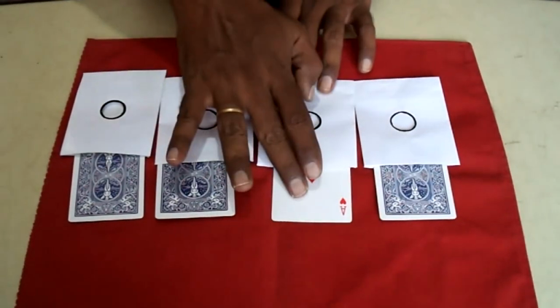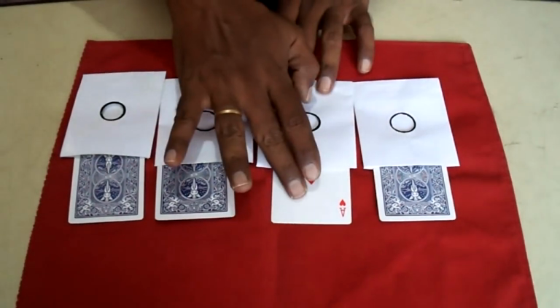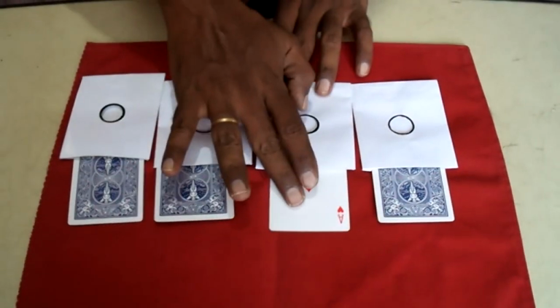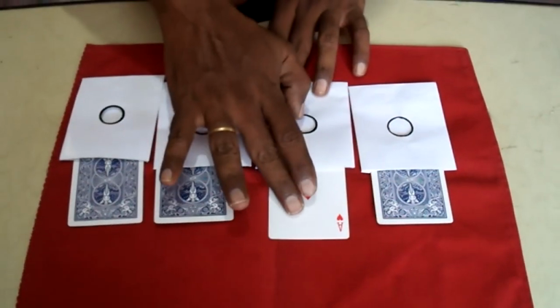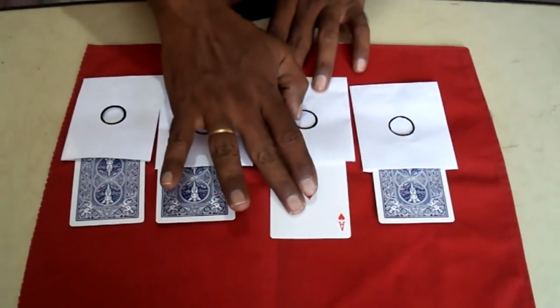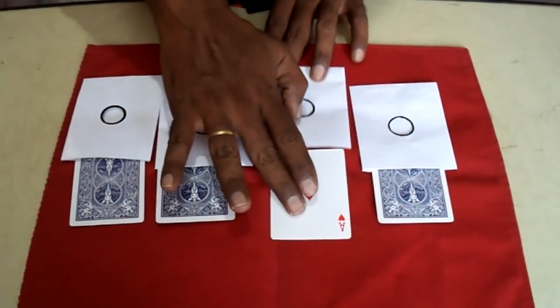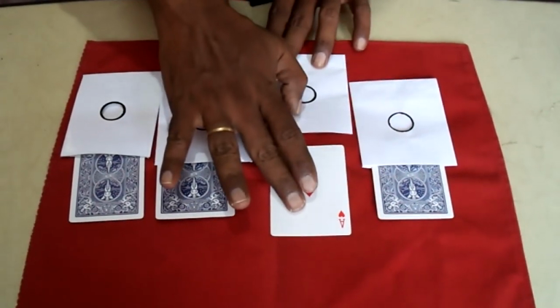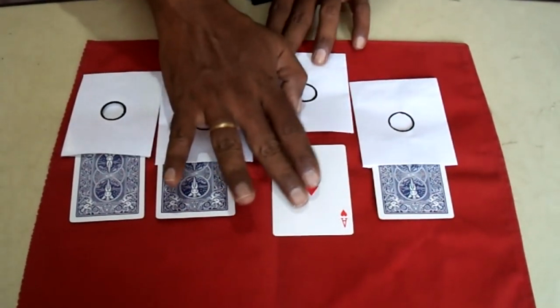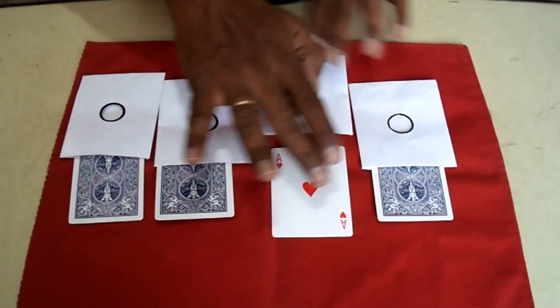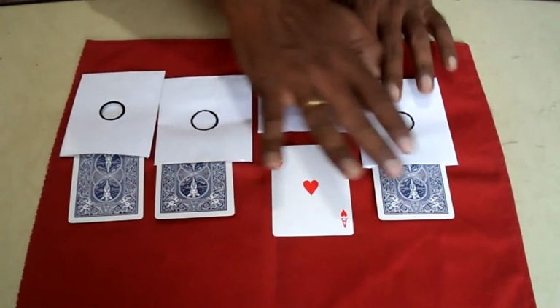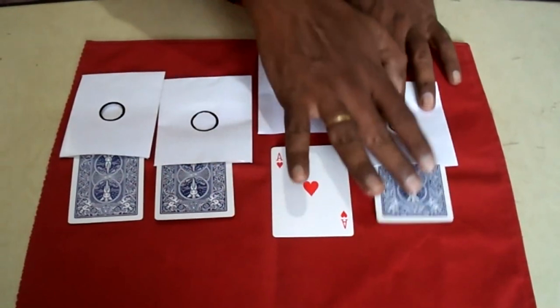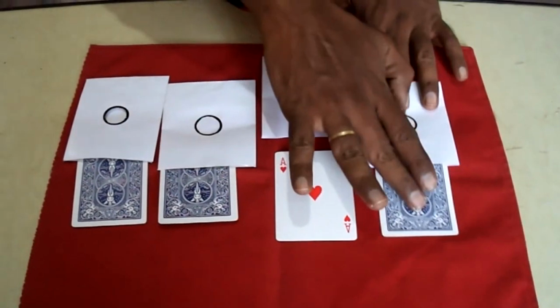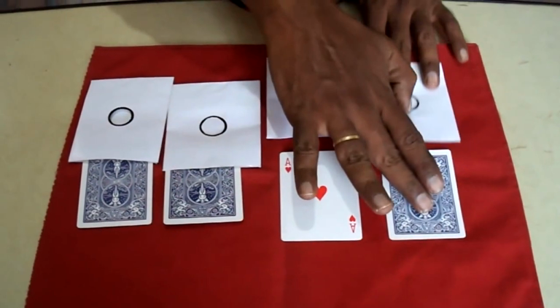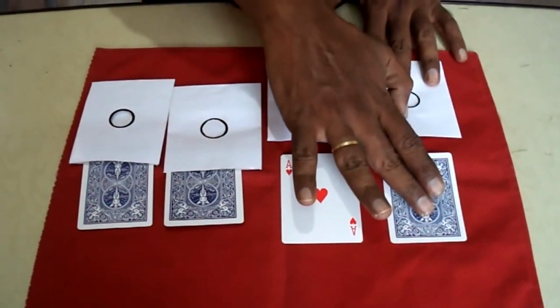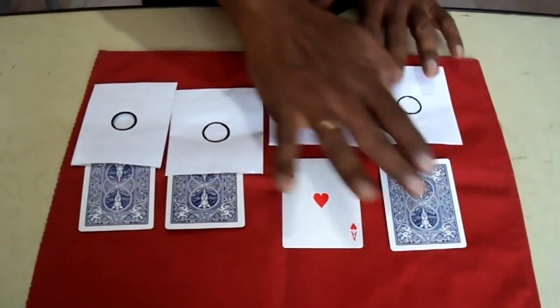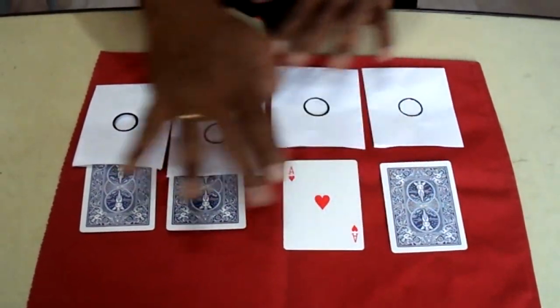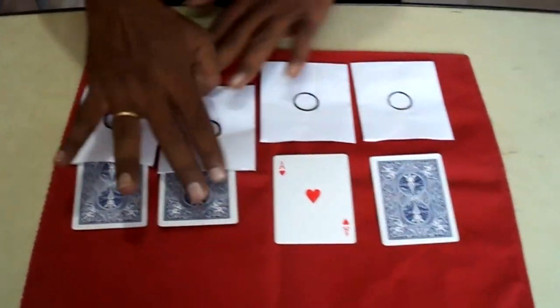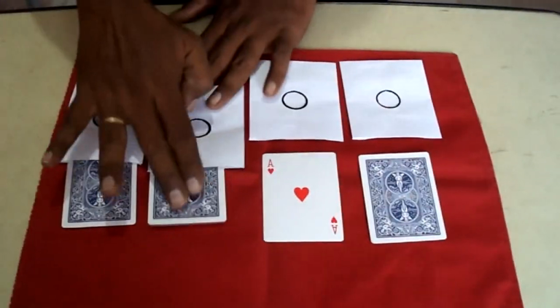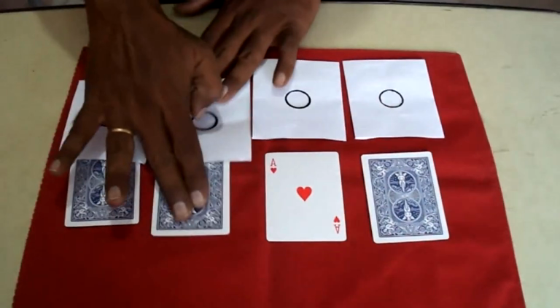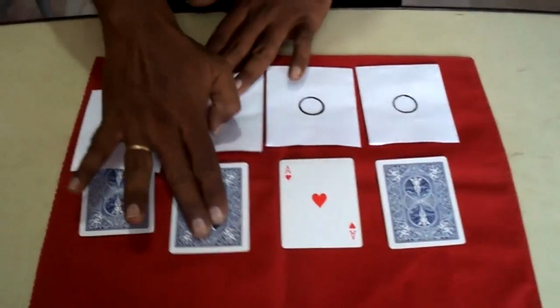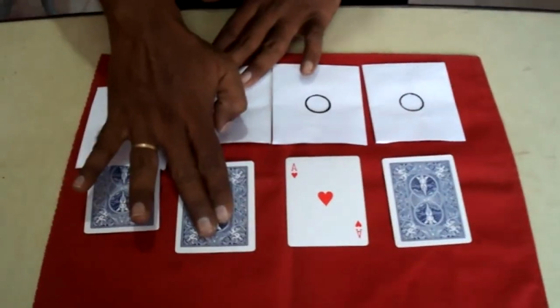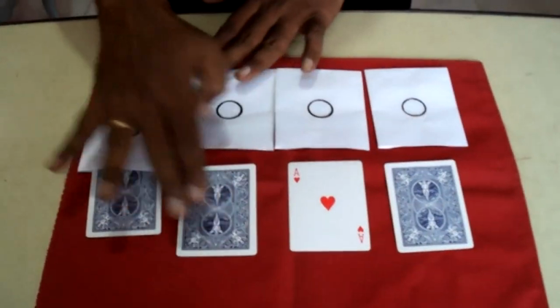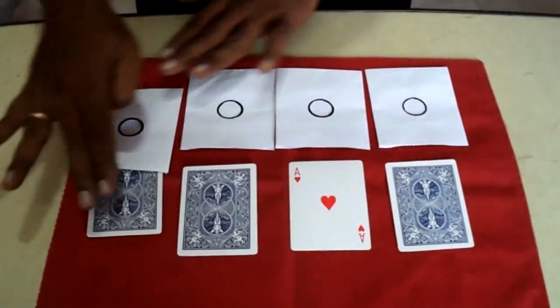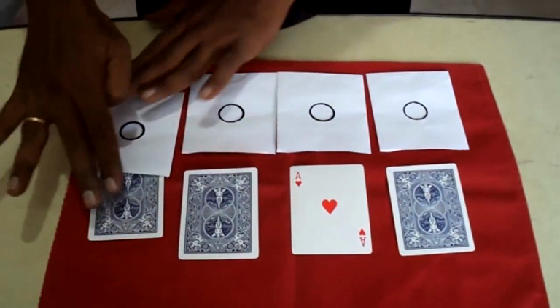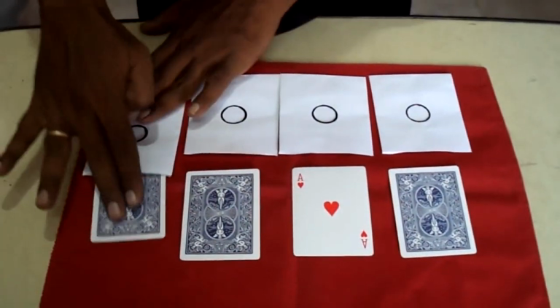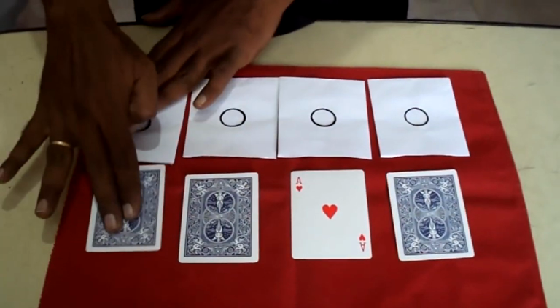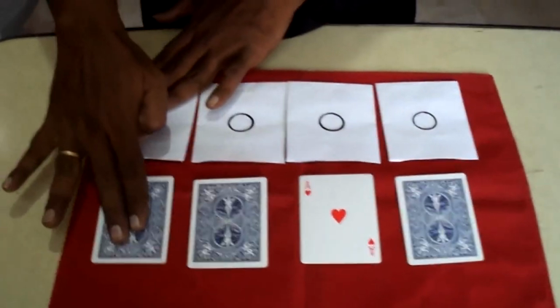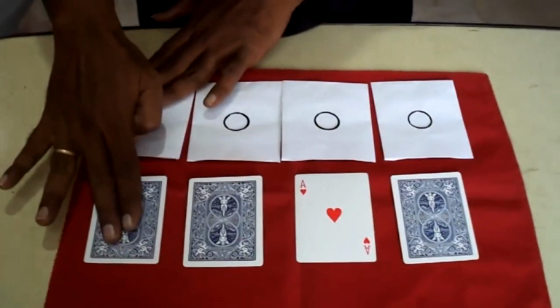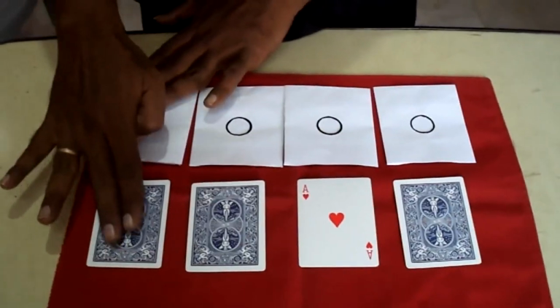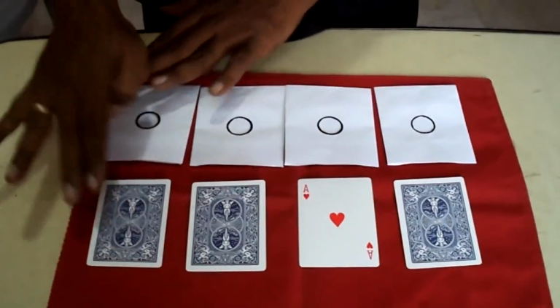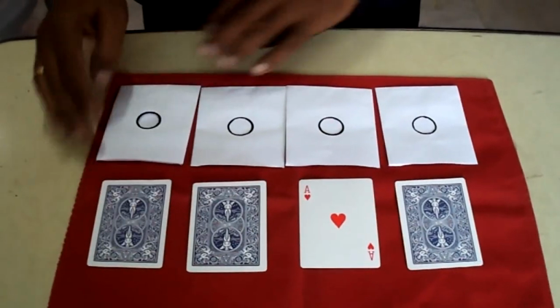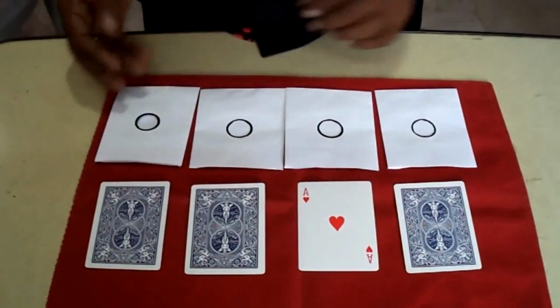This is a magic impact from Roy Walton. Super!